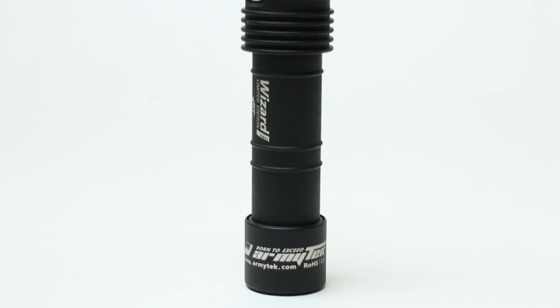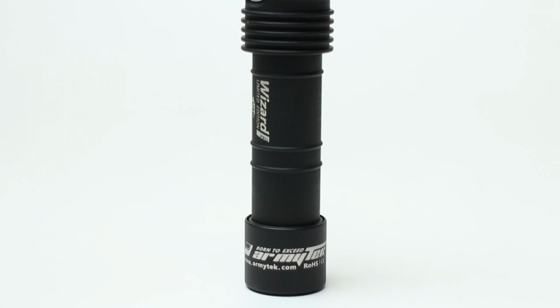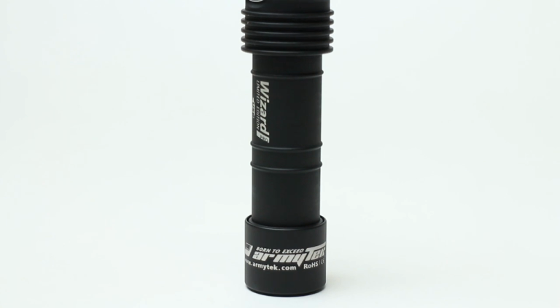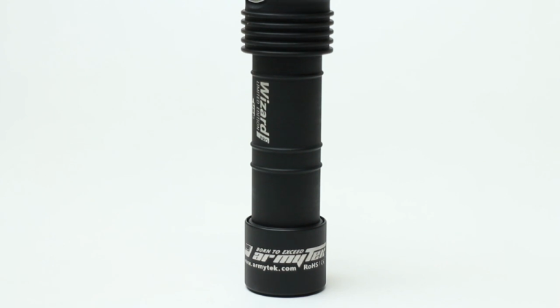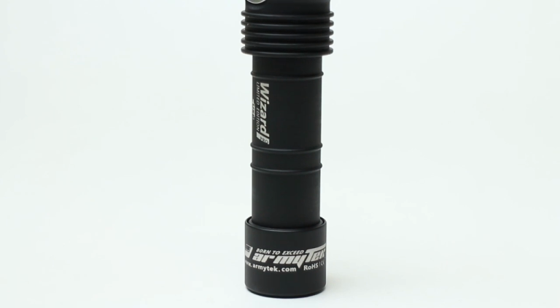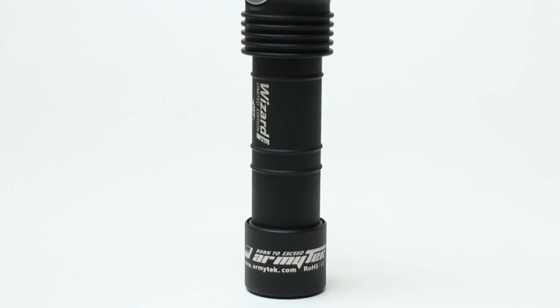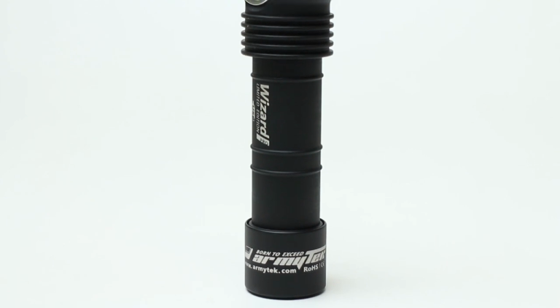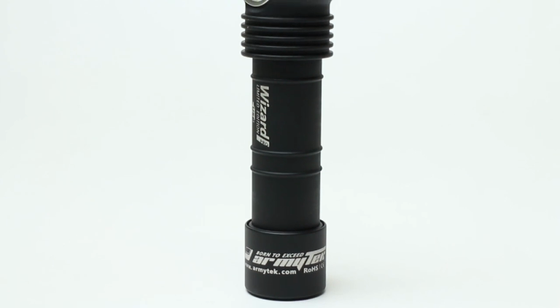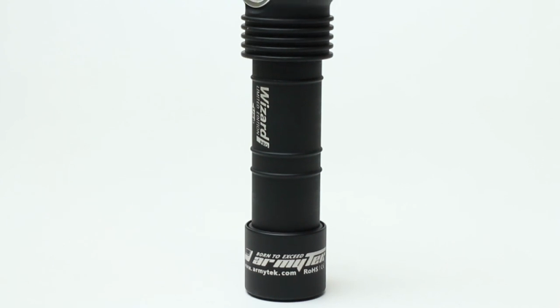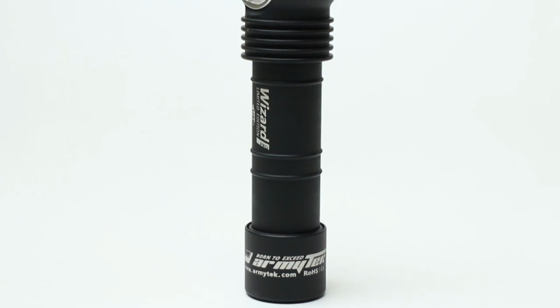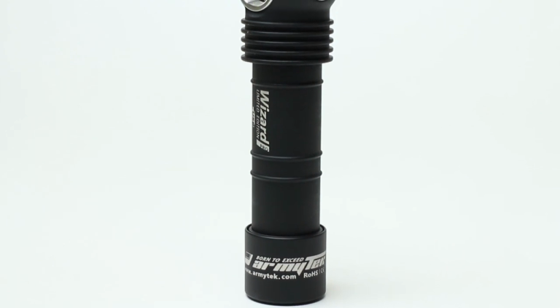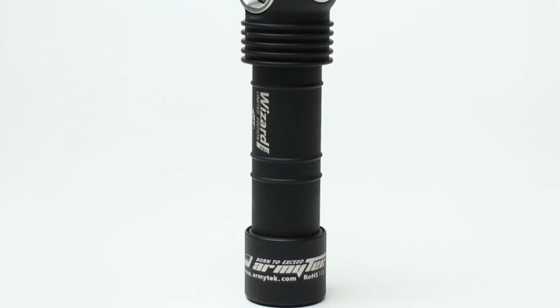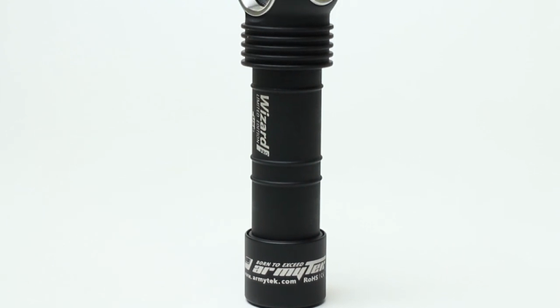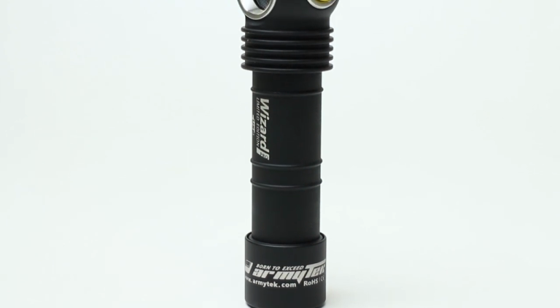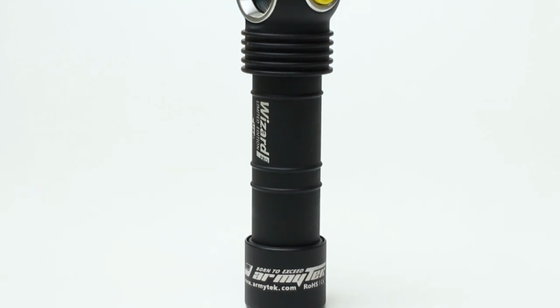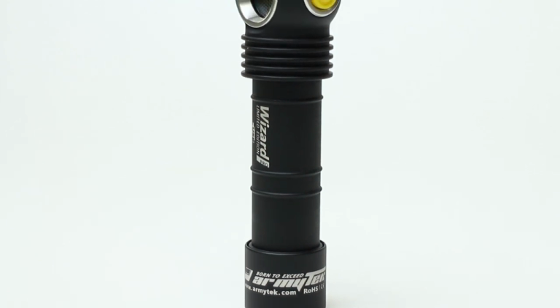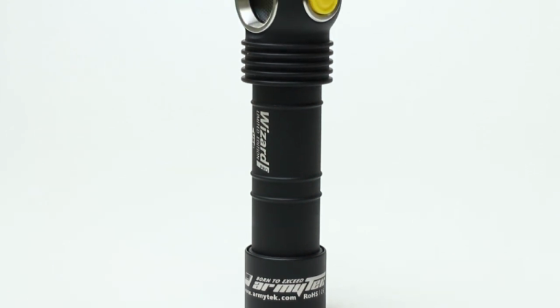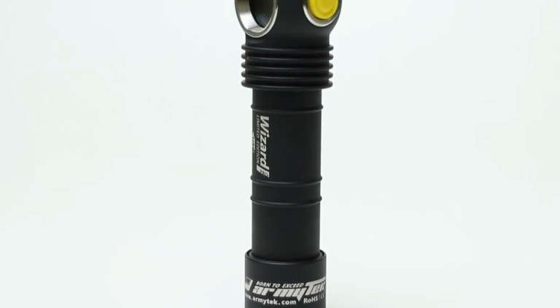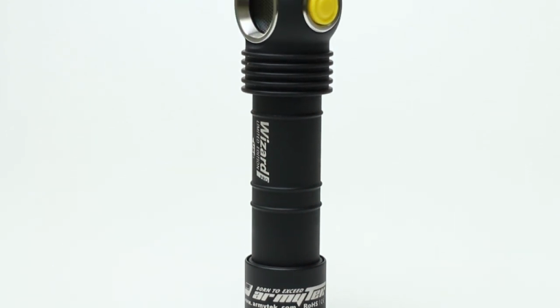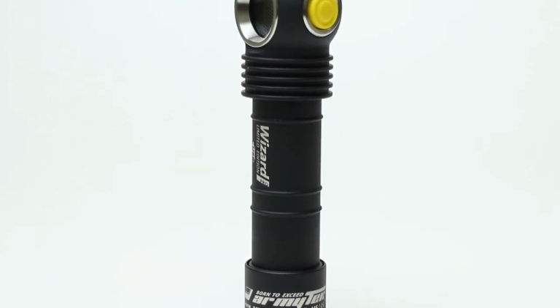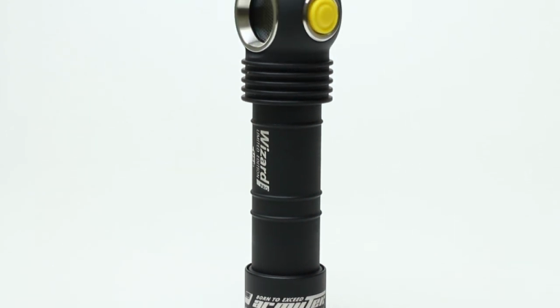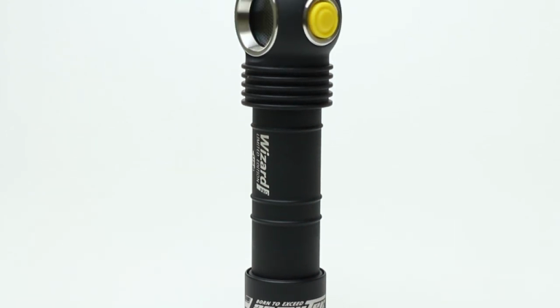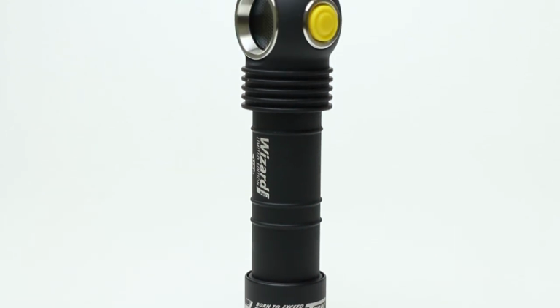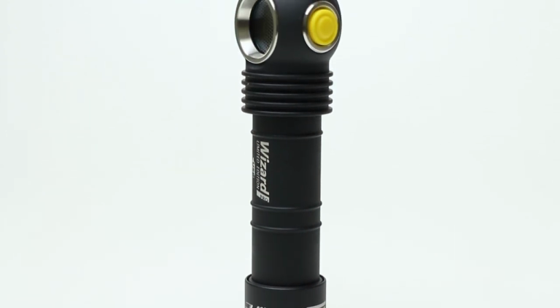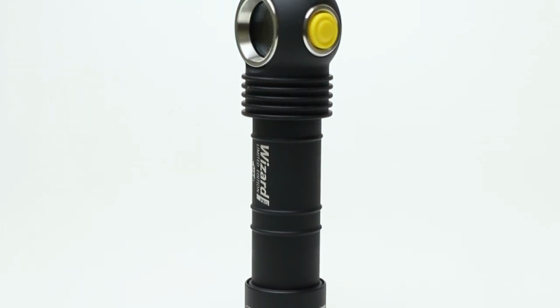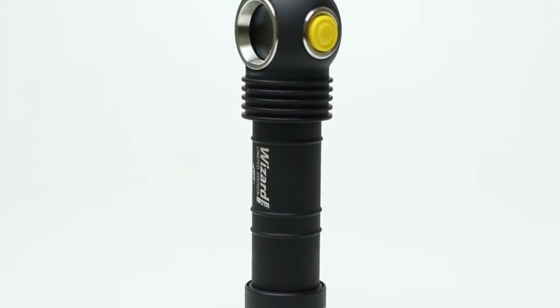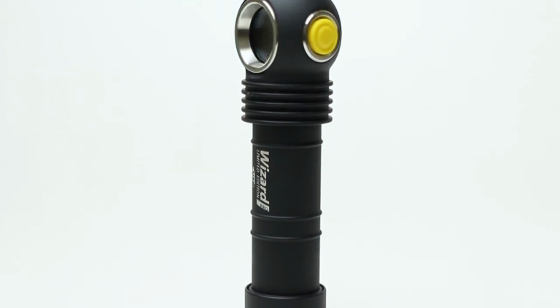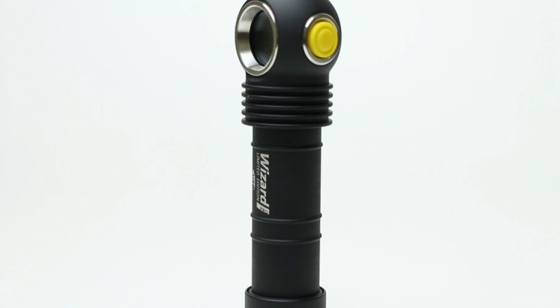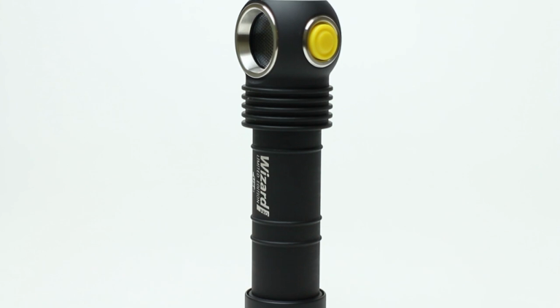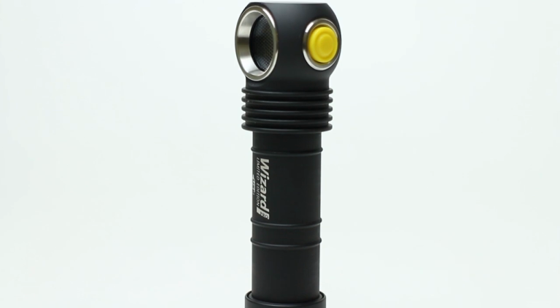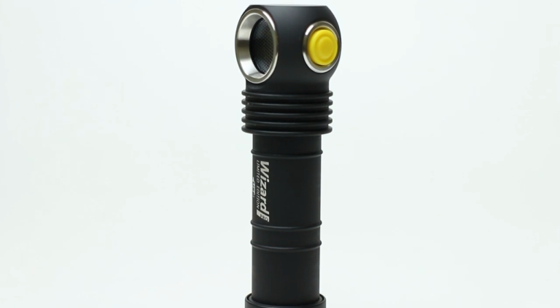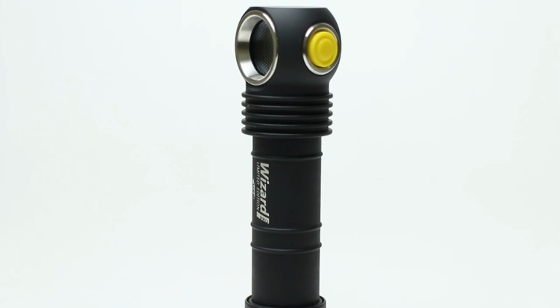This is it, boys and girls — the new Wizard Pro with Nichia 144A LED from Ormitech.